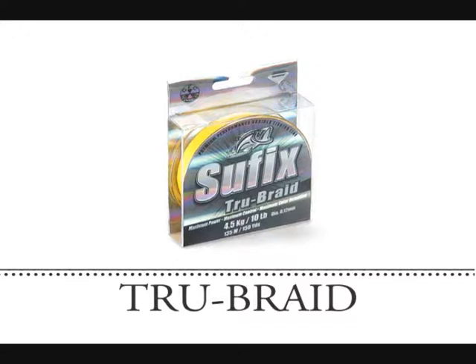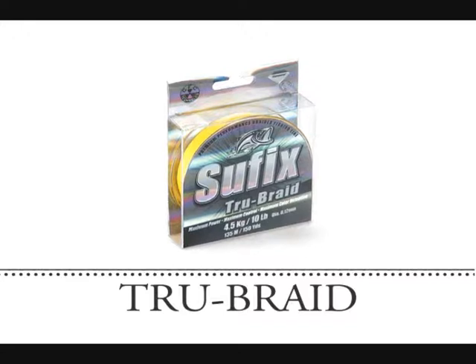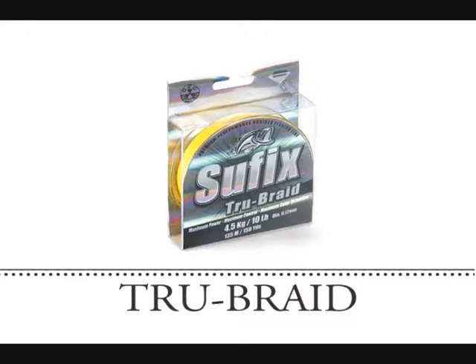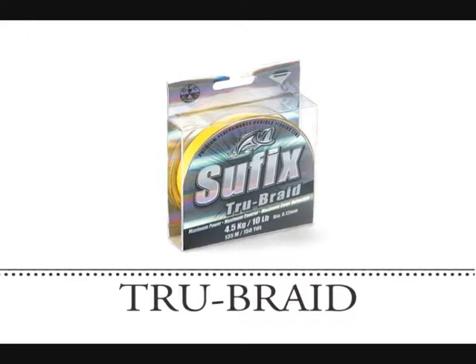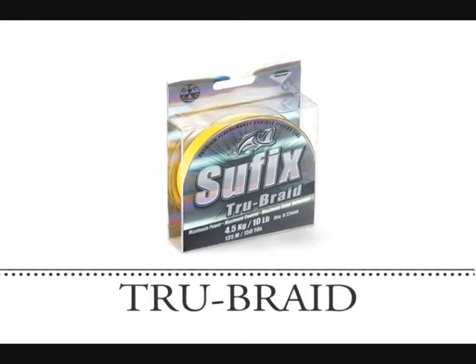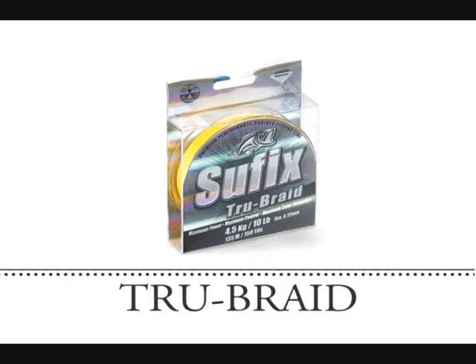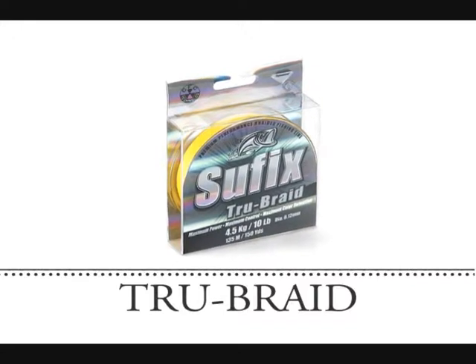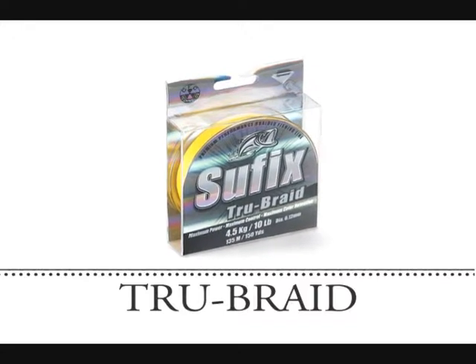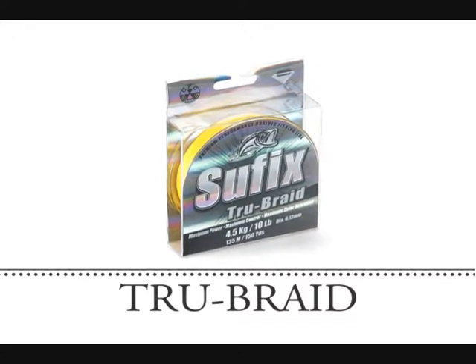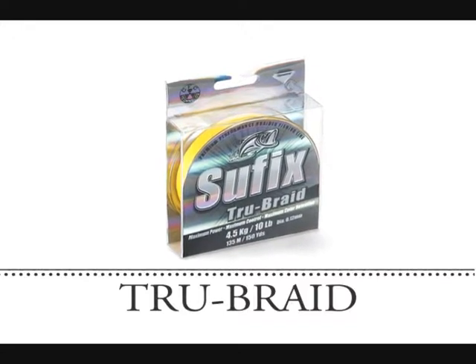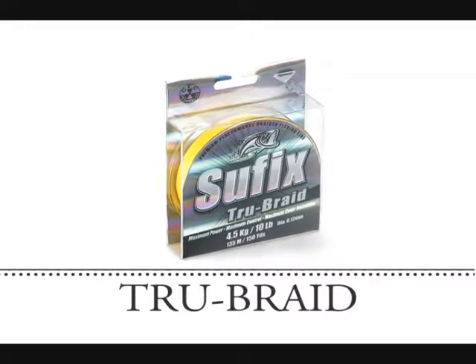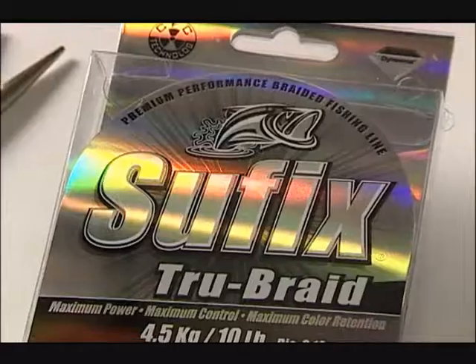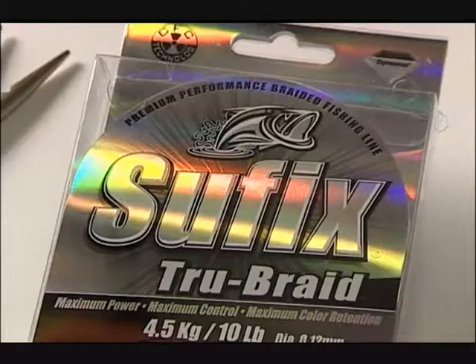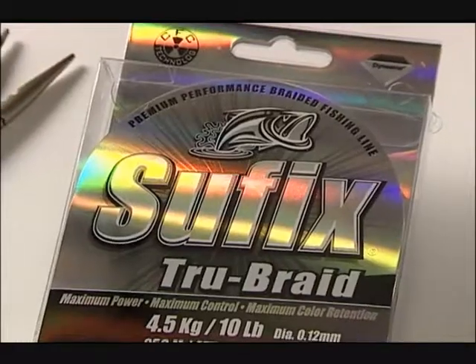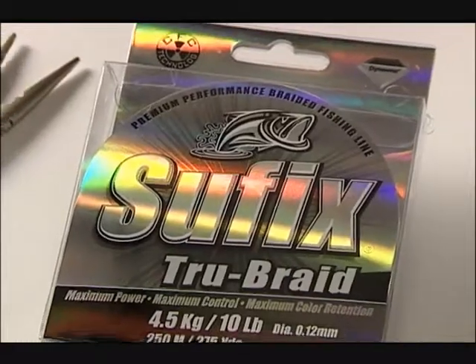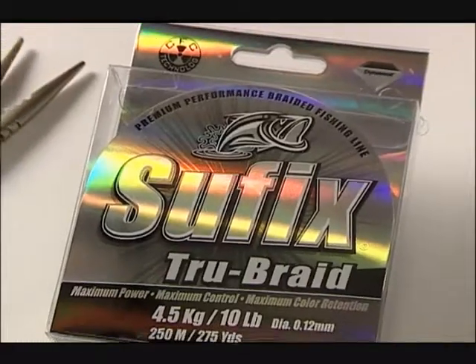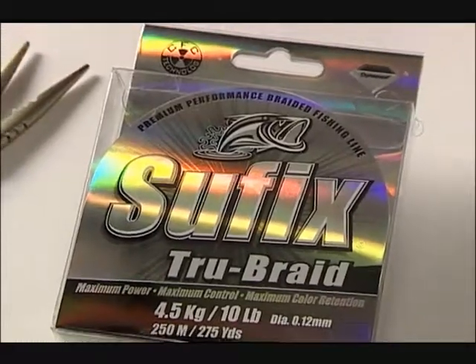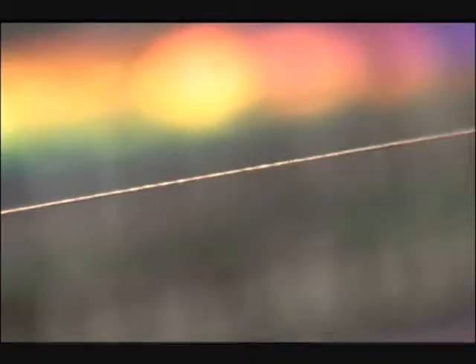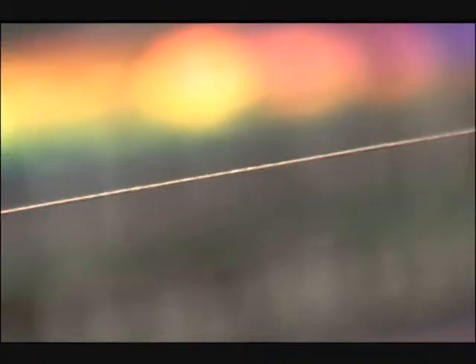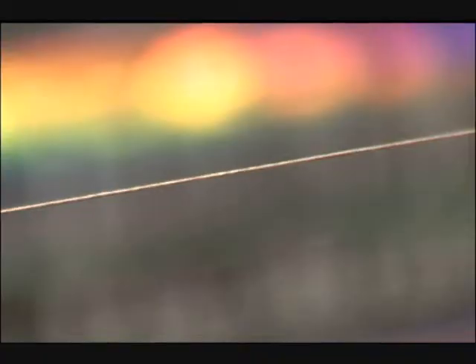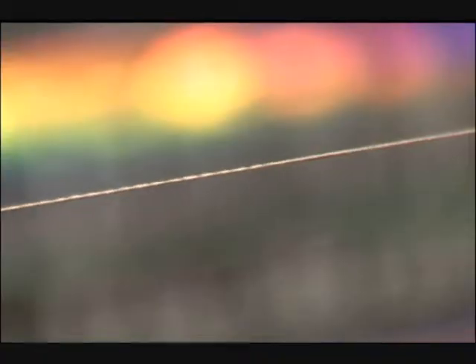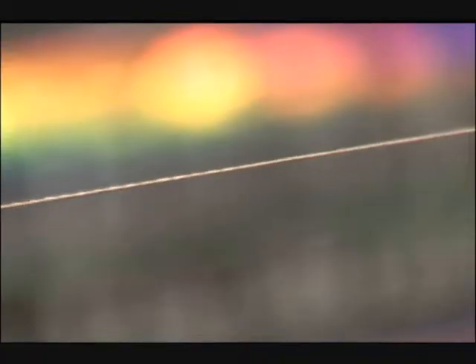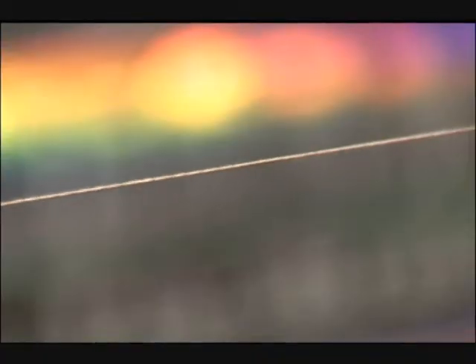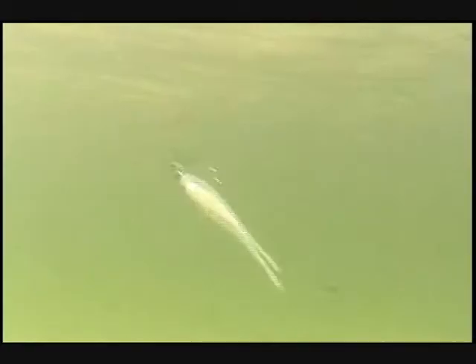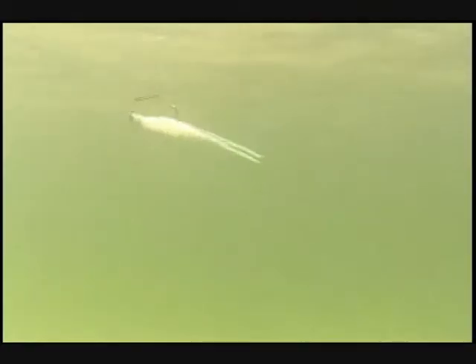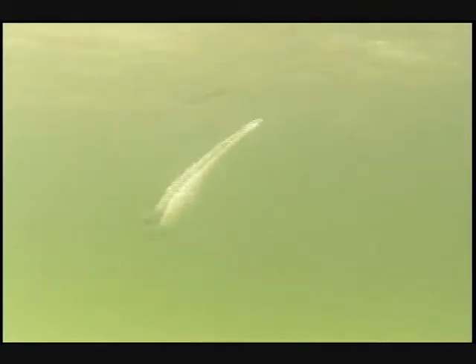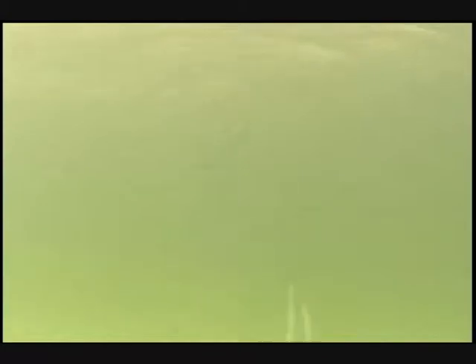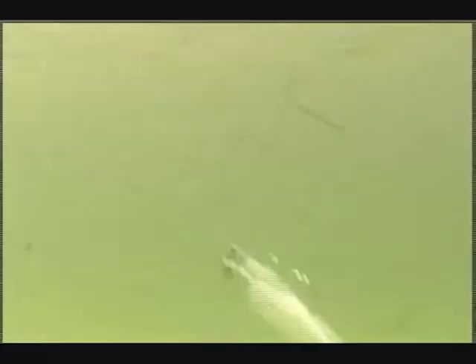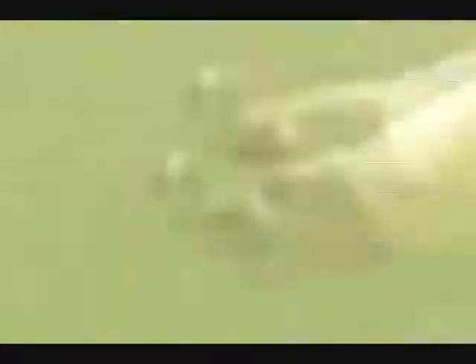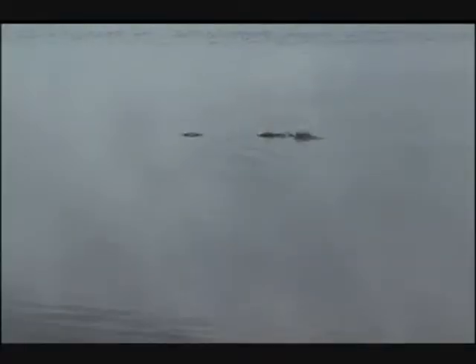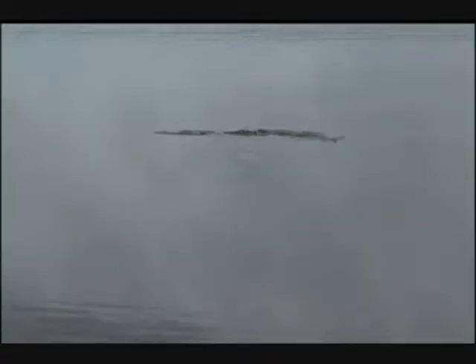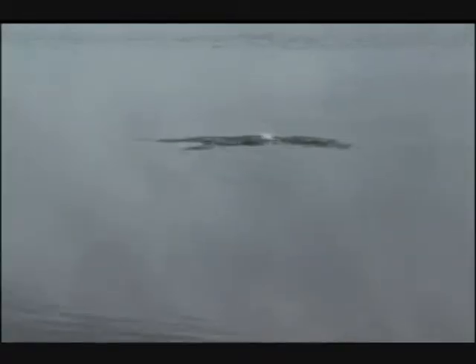Suffix True Braid. Suffix True Braid is the premium braided line for demanding anglers.